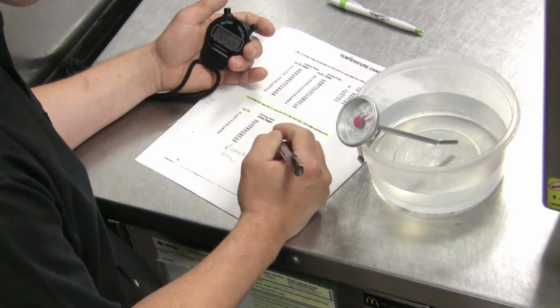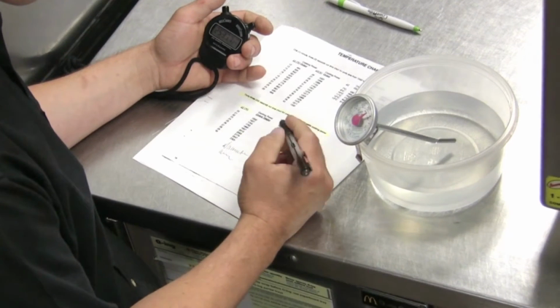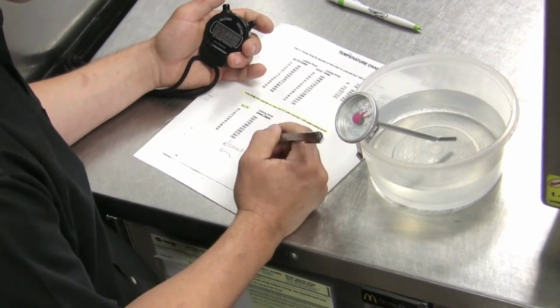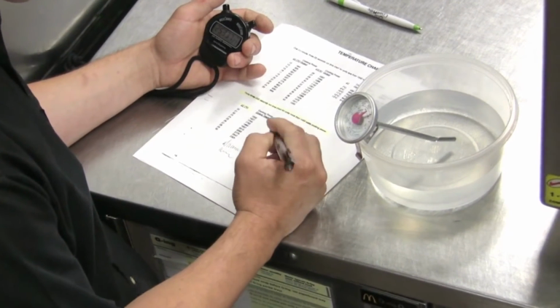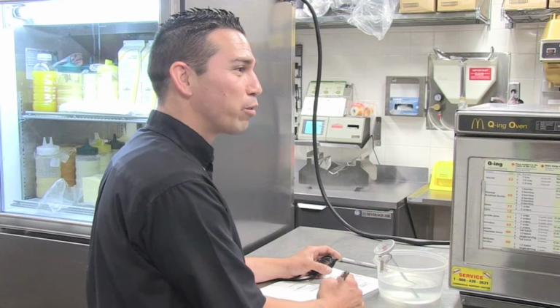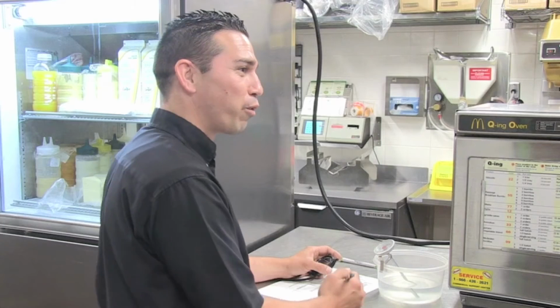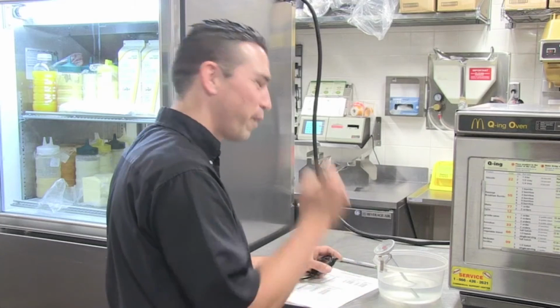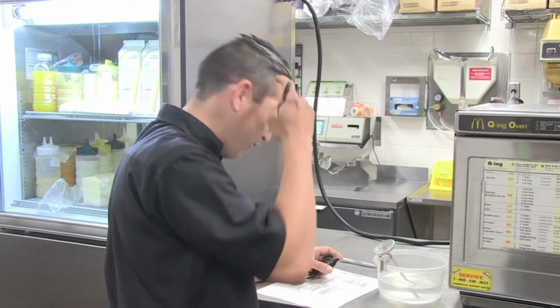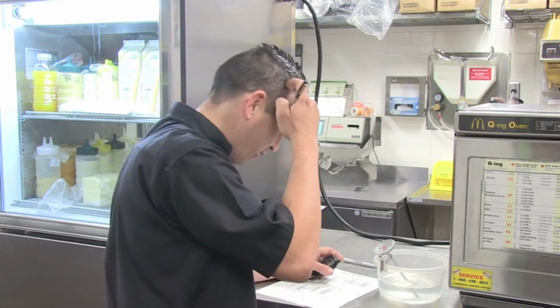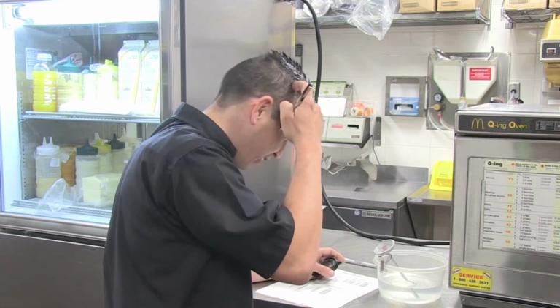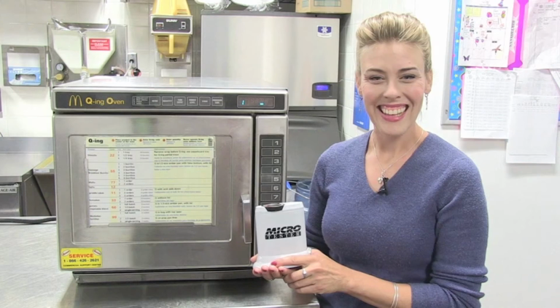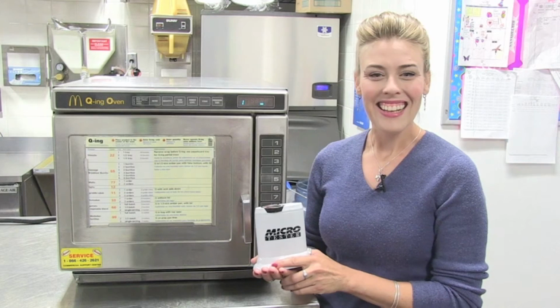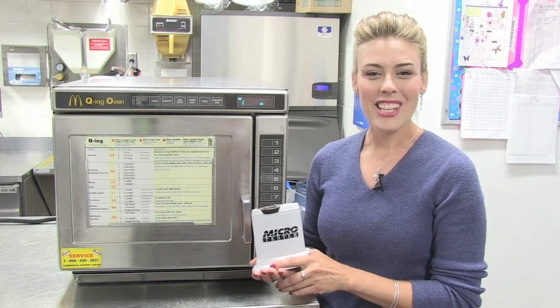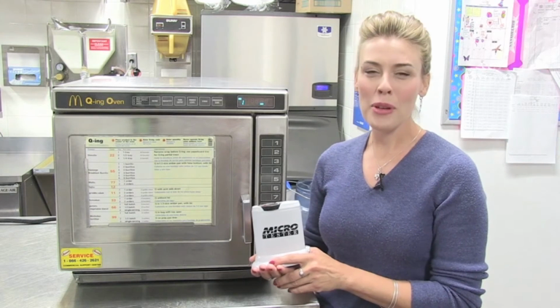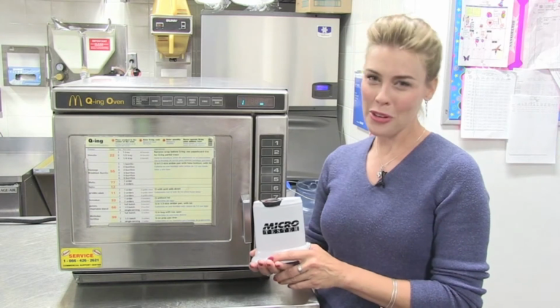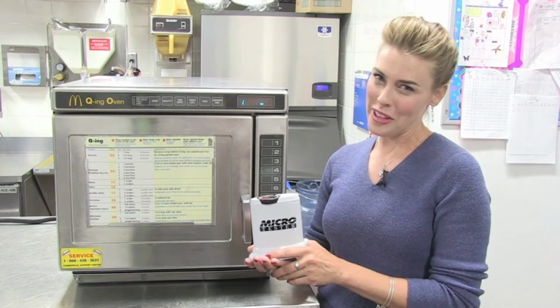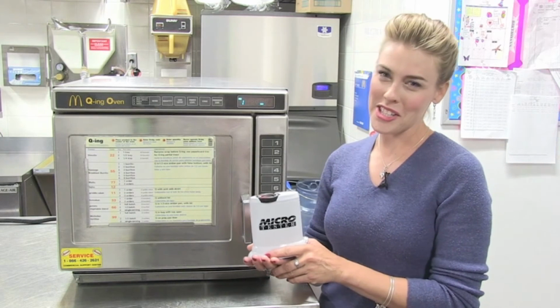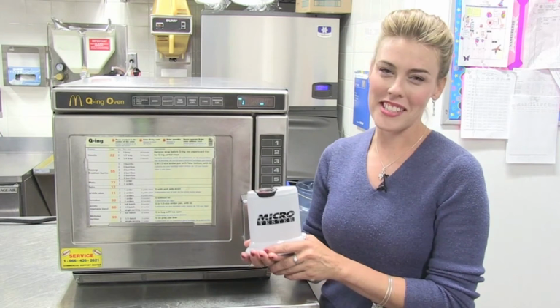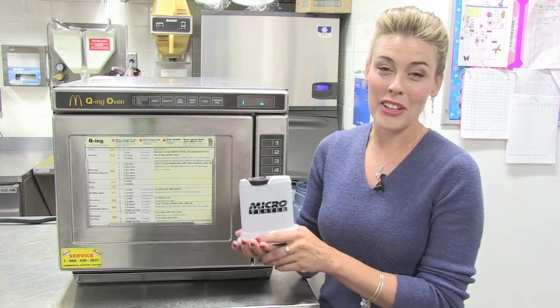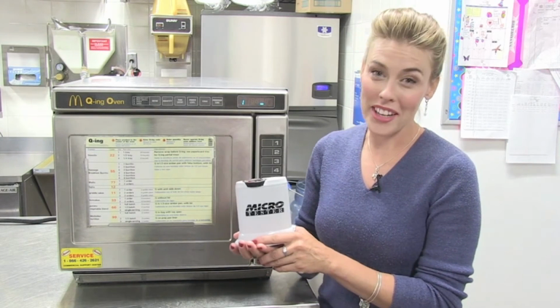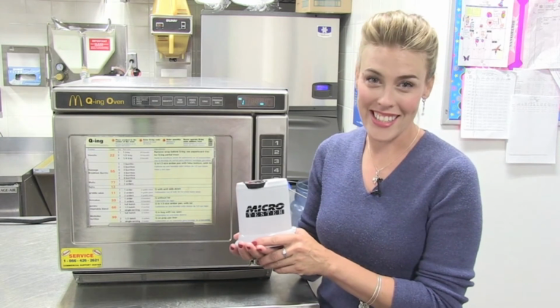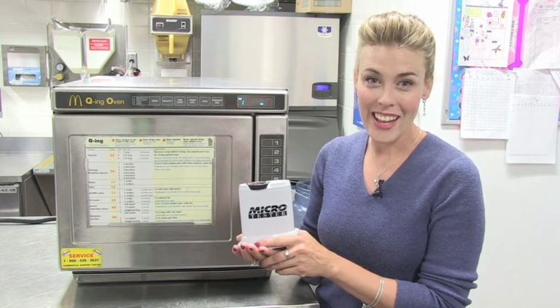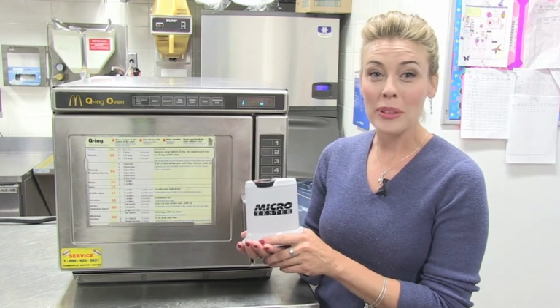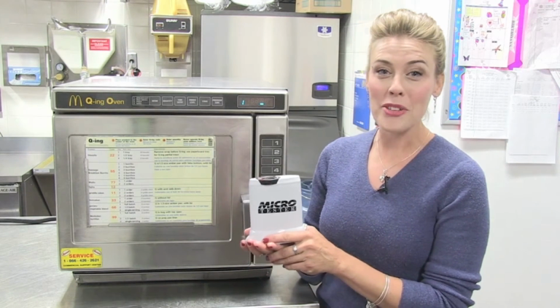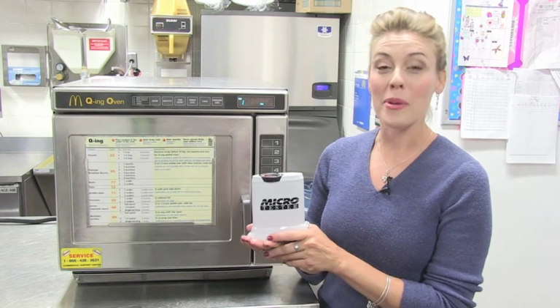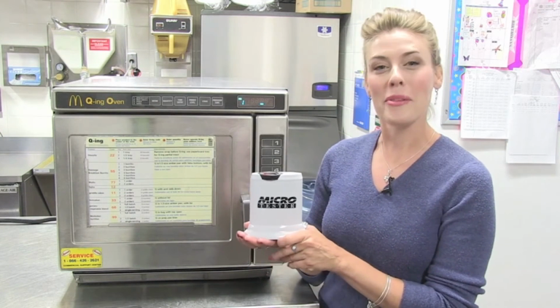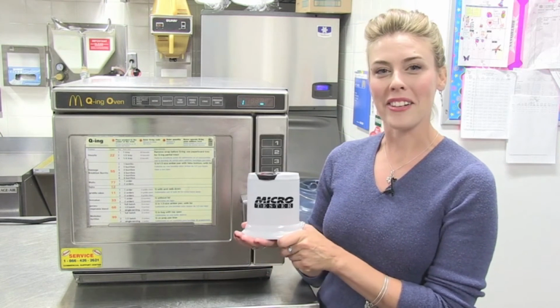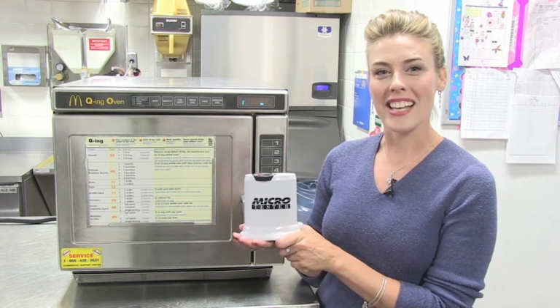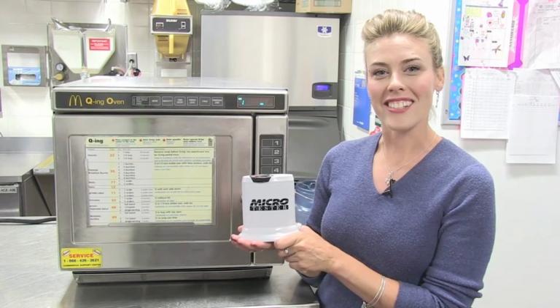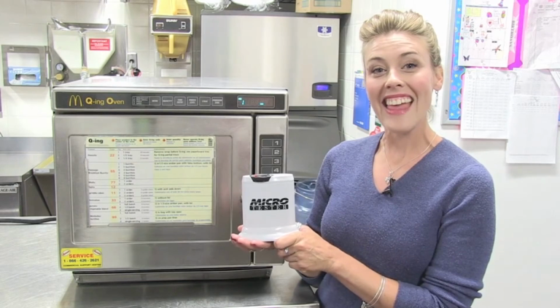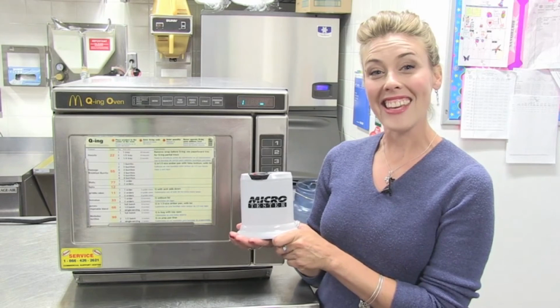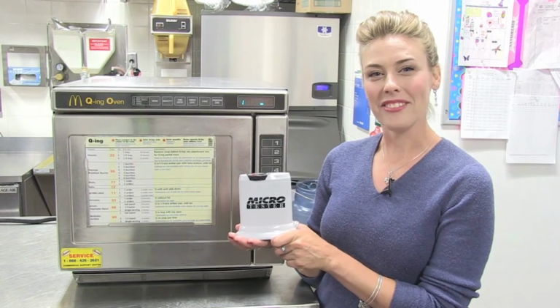I'll be done as soon as I get to the formula. To help you with the quality assurance in your kitchen, please remember the microtester. Thank you.